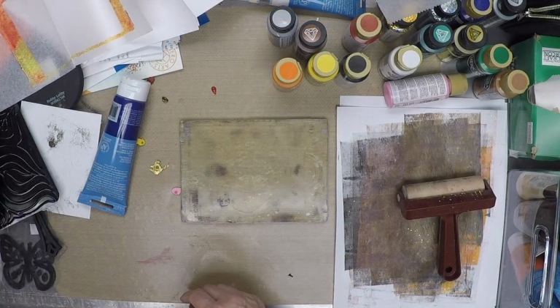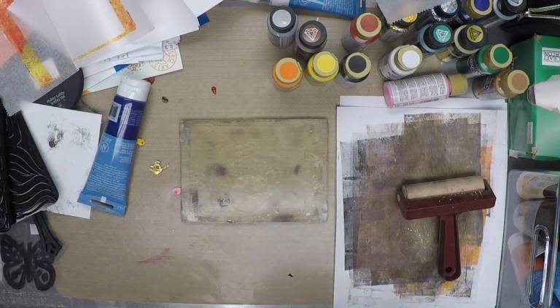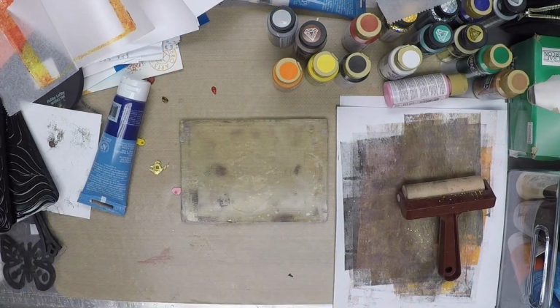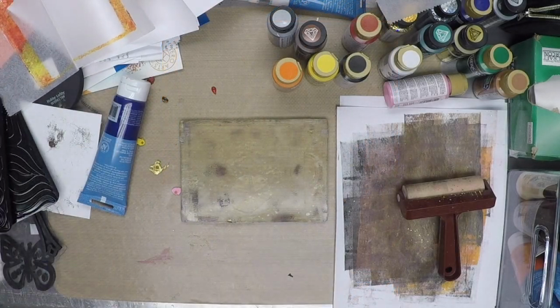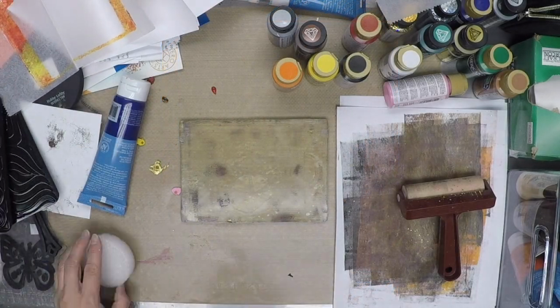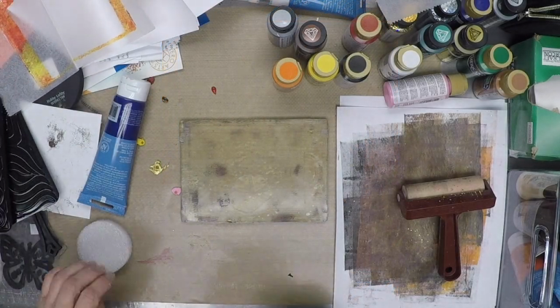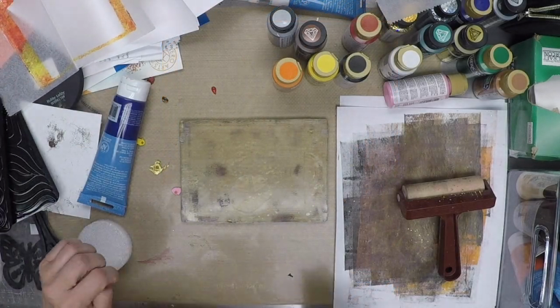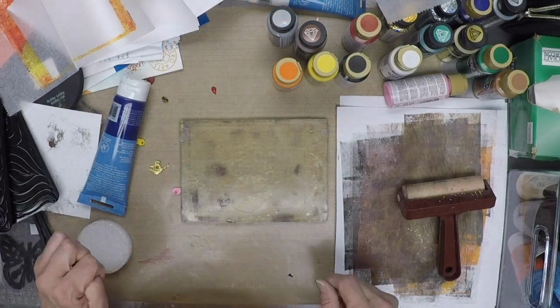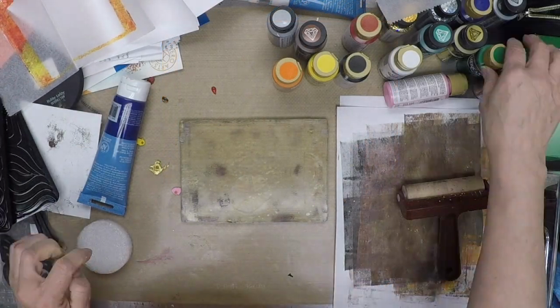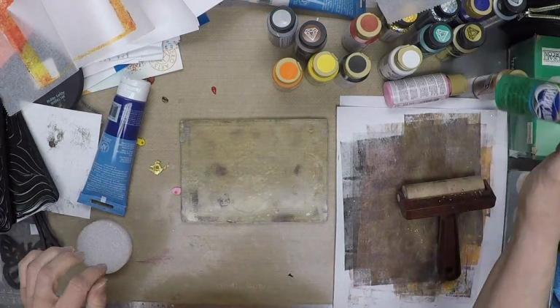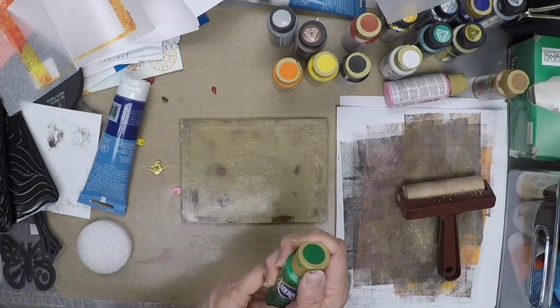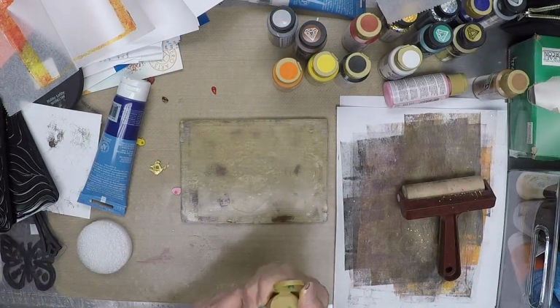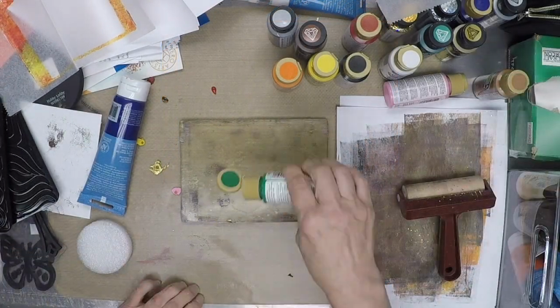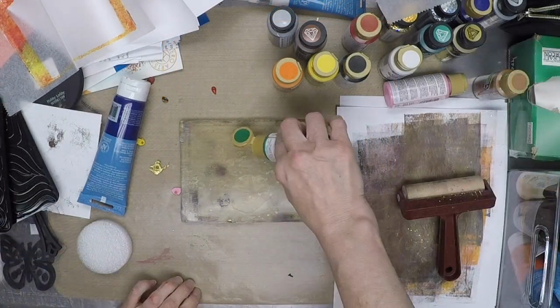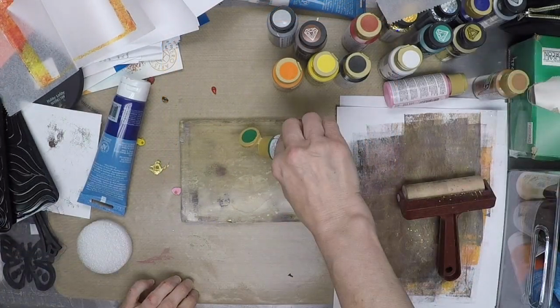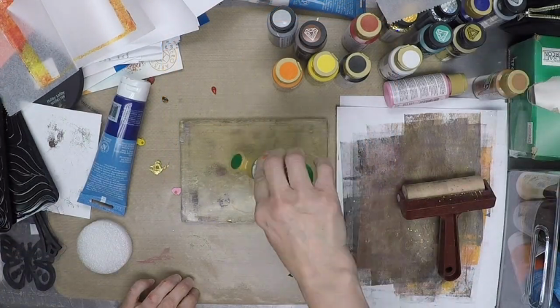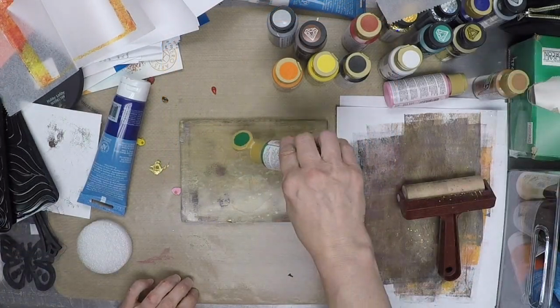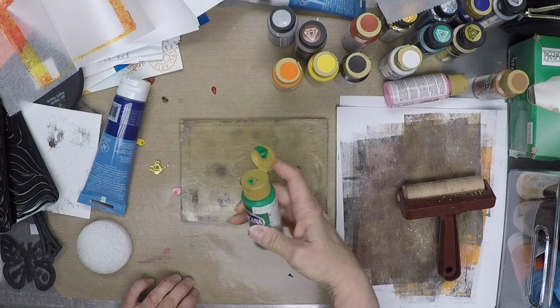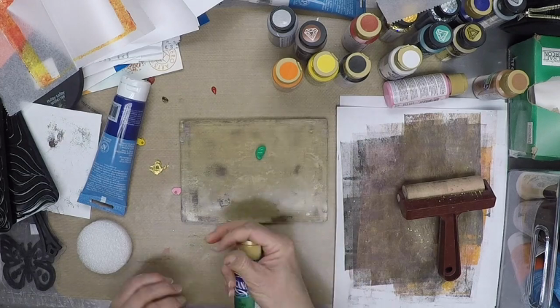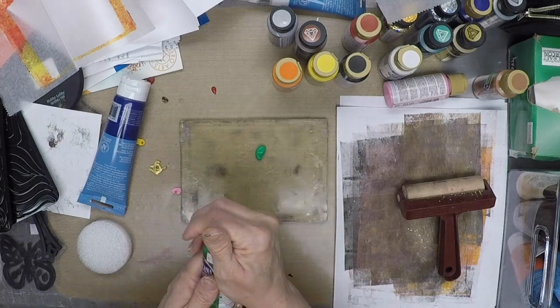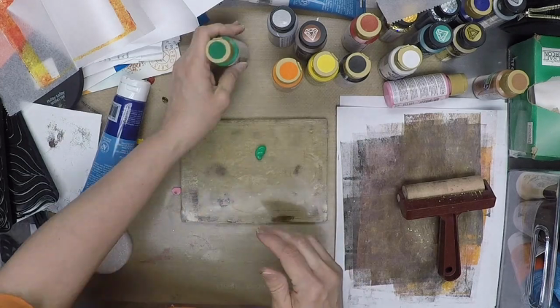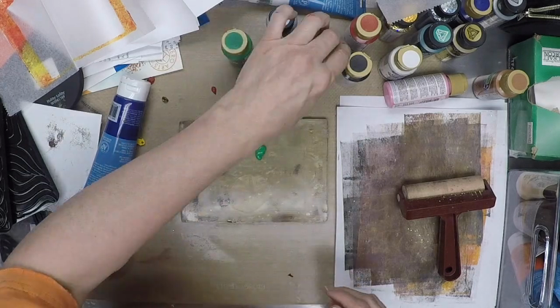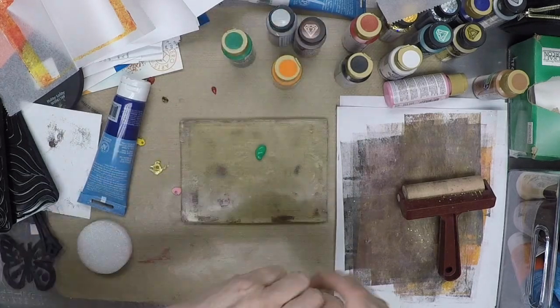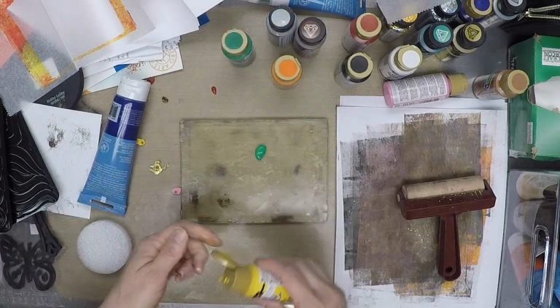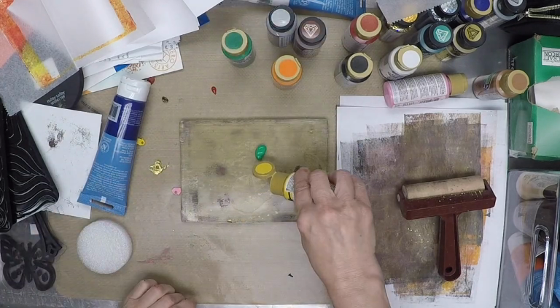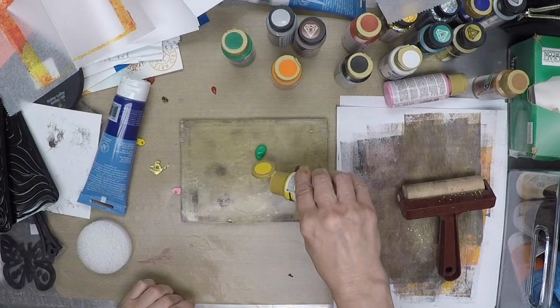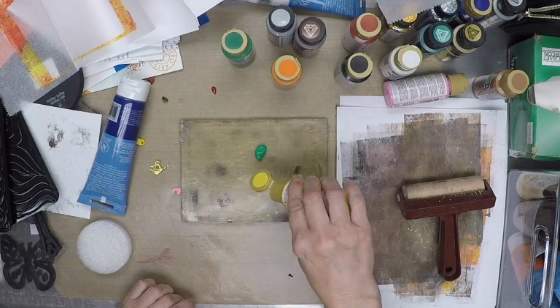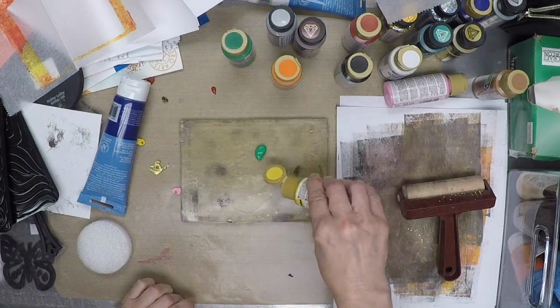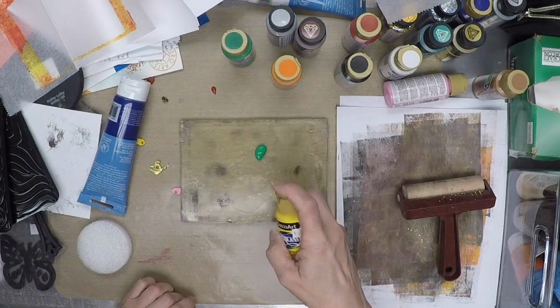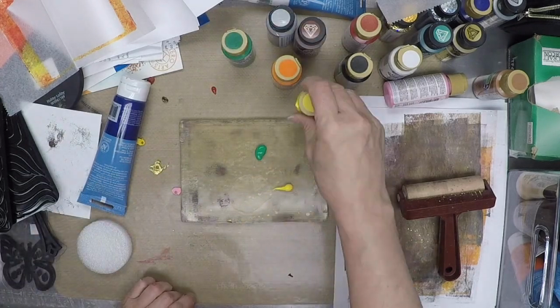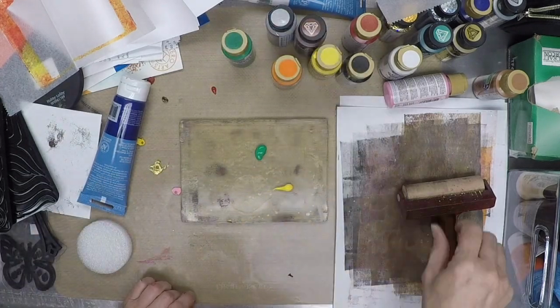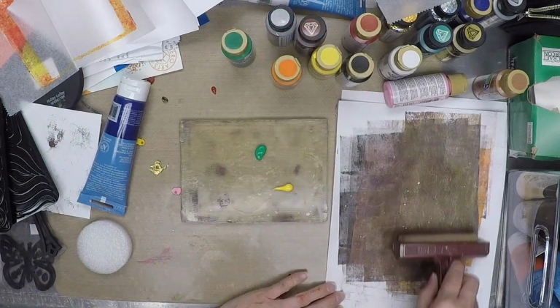When I'm finished, each card is a one-of-a-kind piece of art that hopefully anyone will be happy to receive.